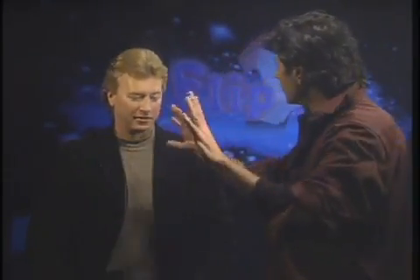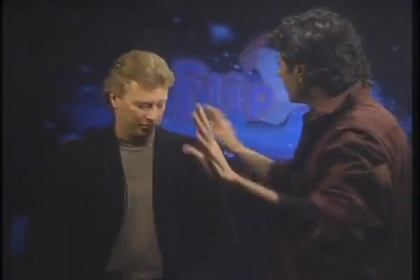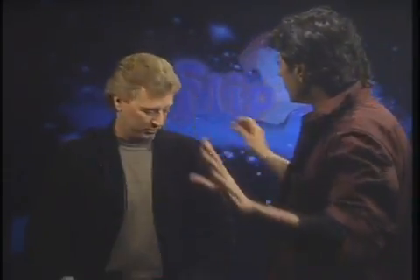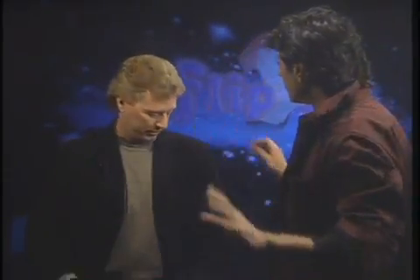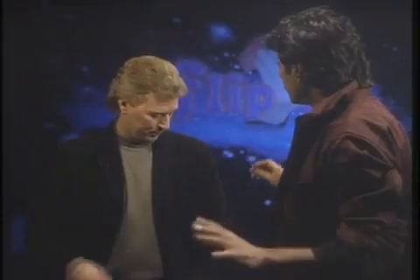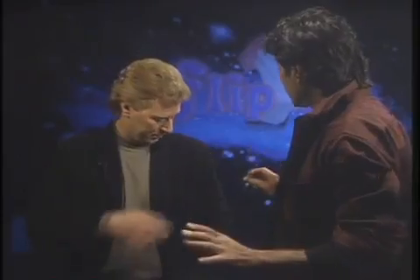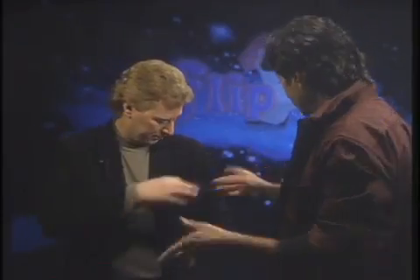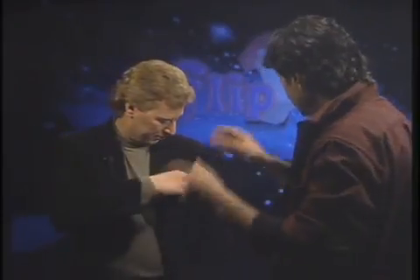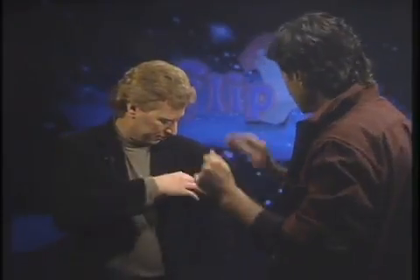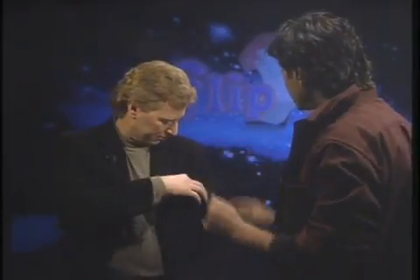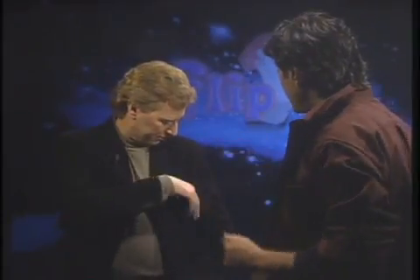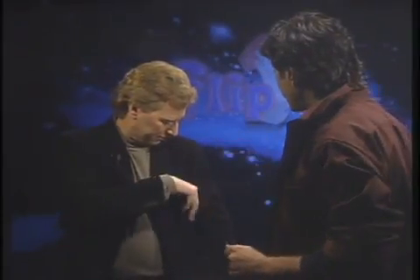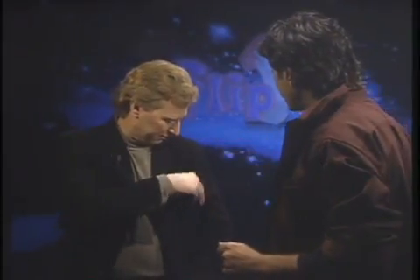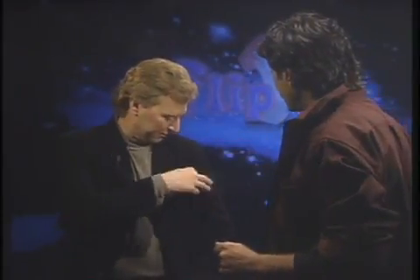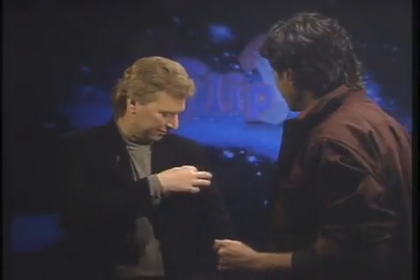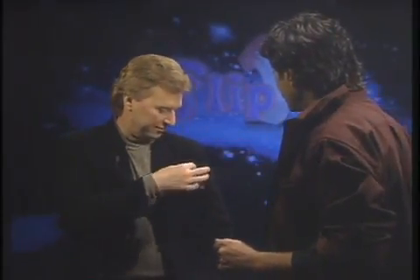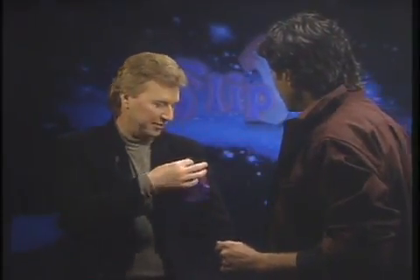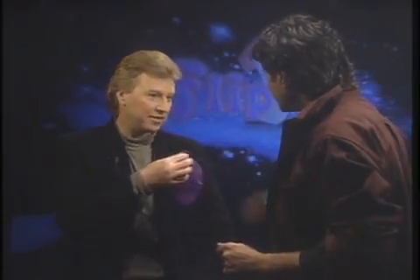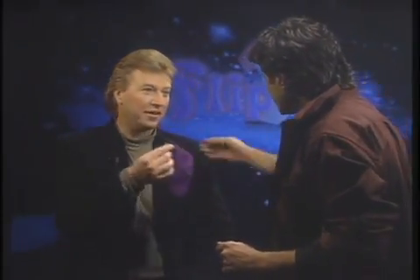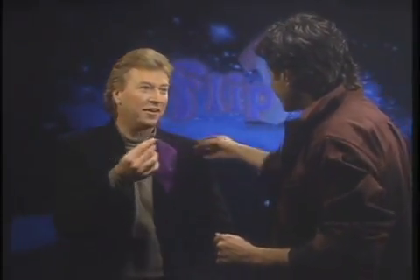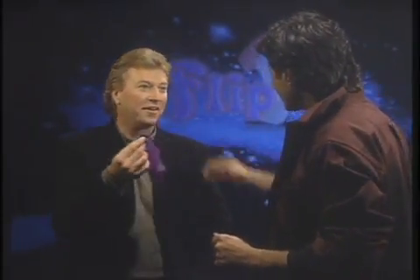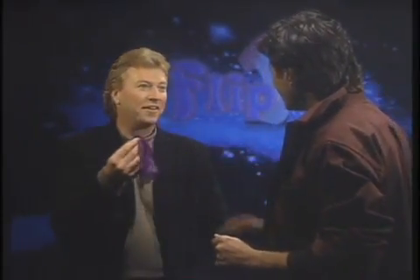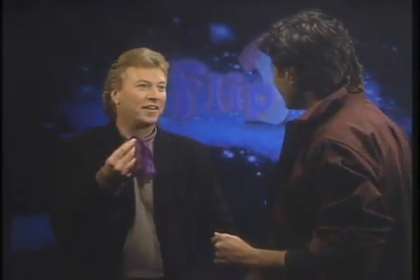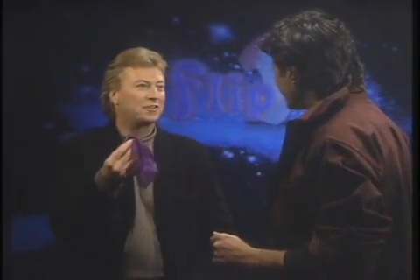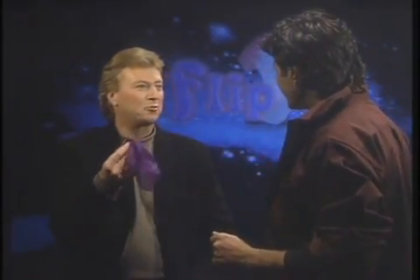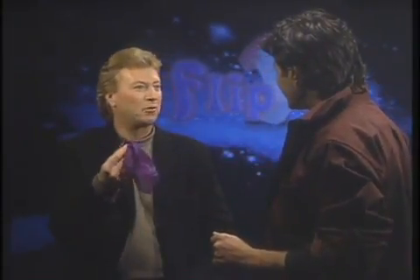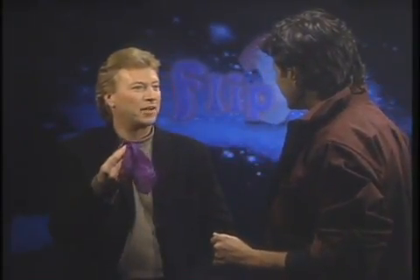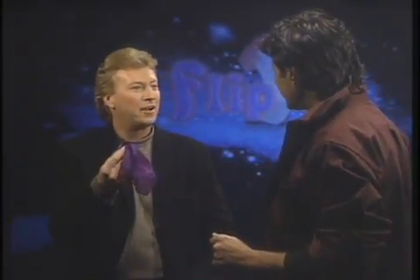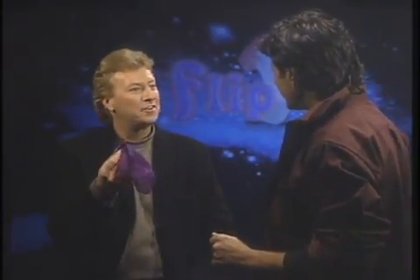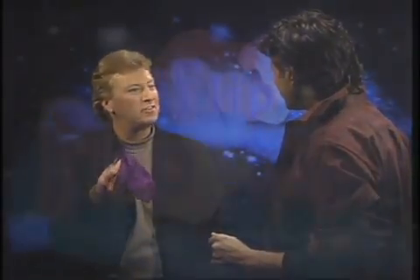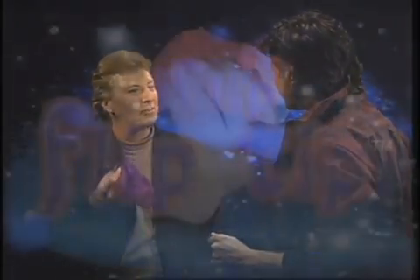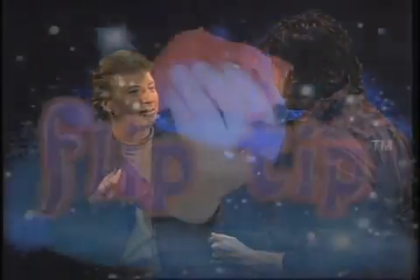Don't tell me. Look inside your pocket. Isn't that great? That's great. How did you do it?